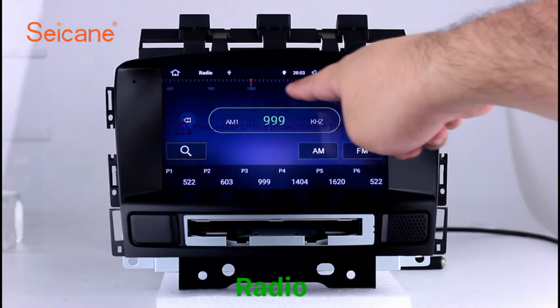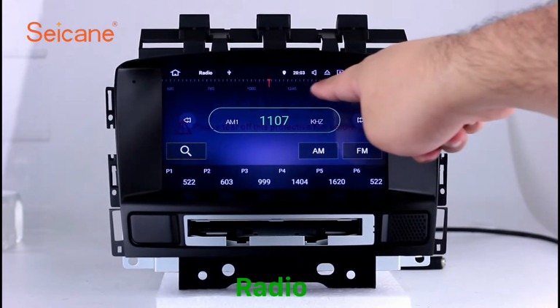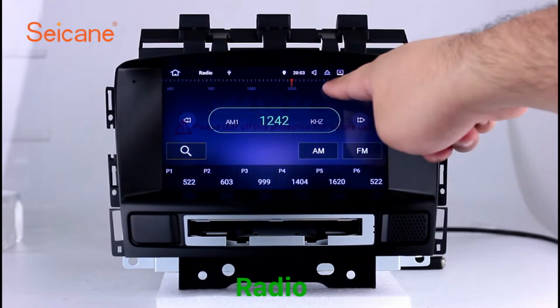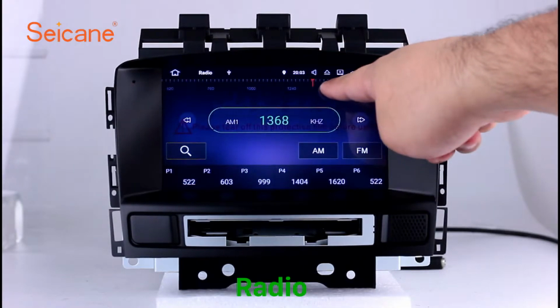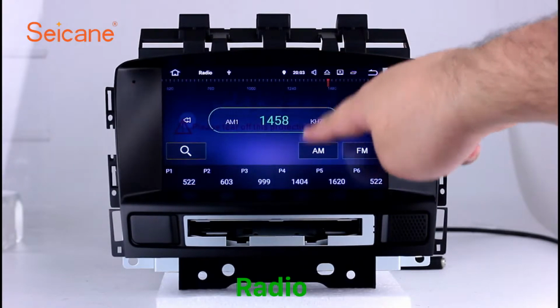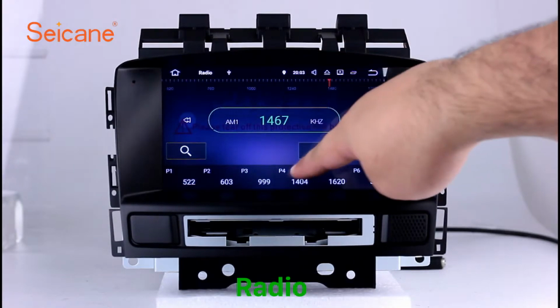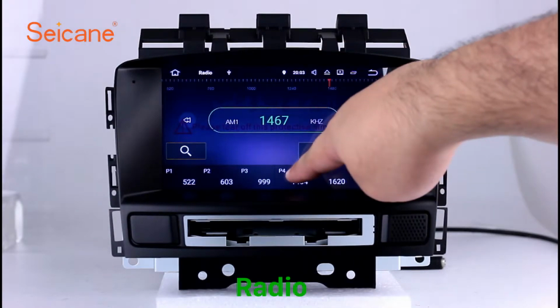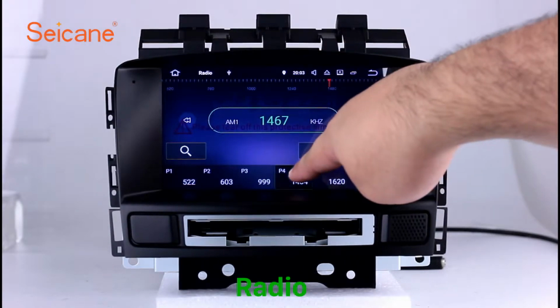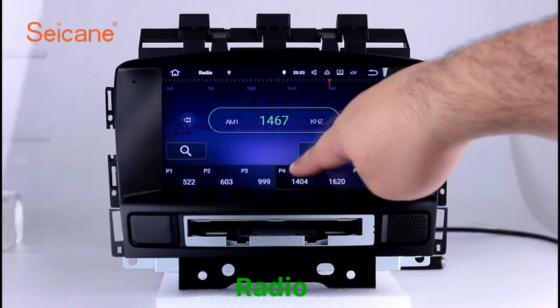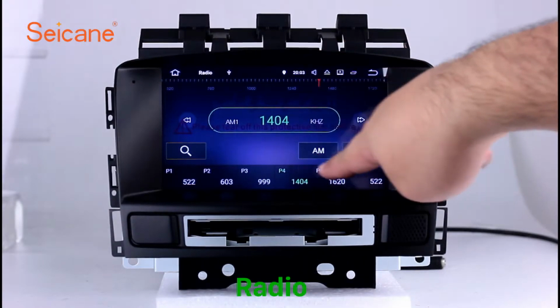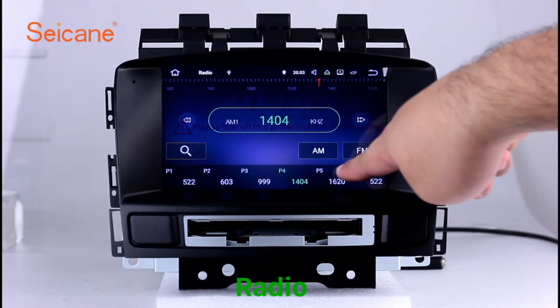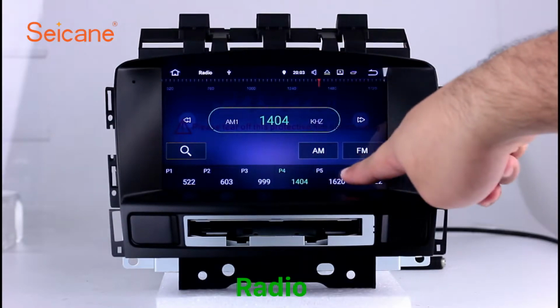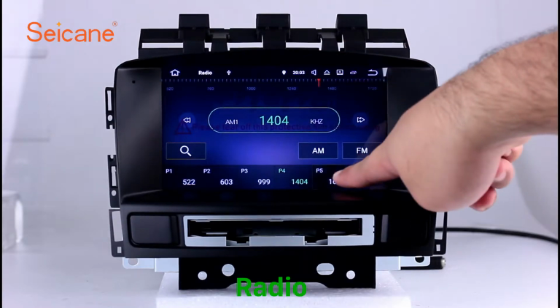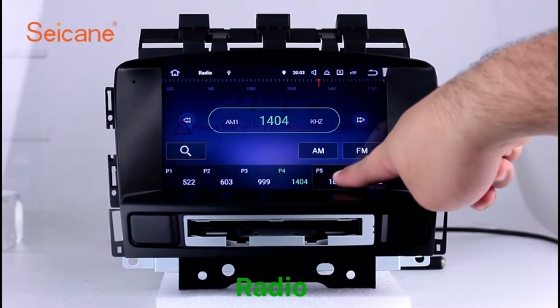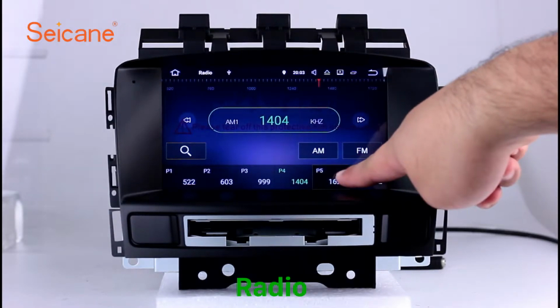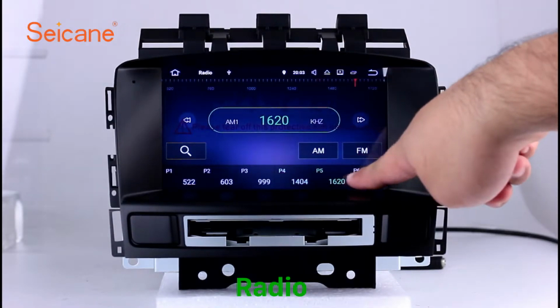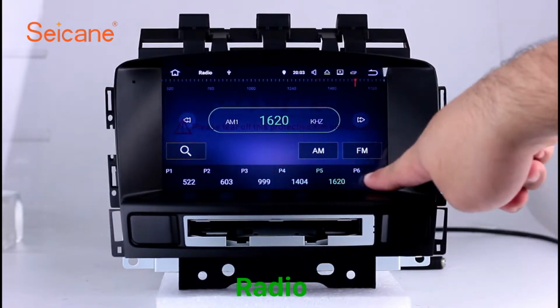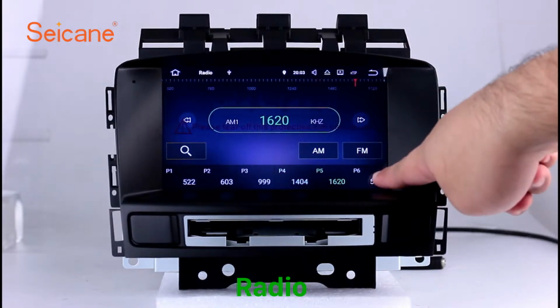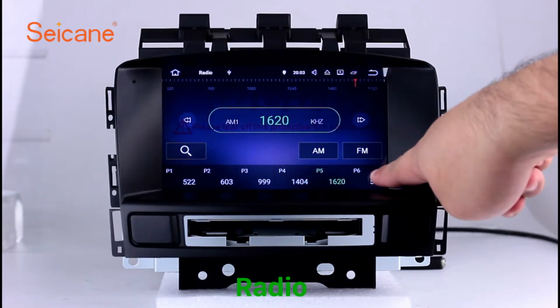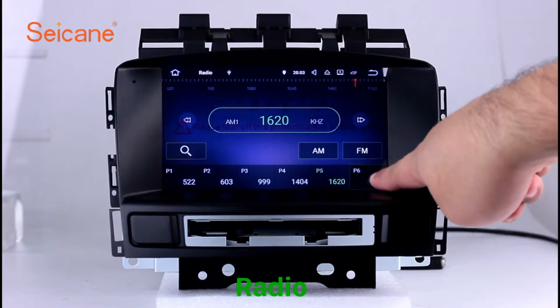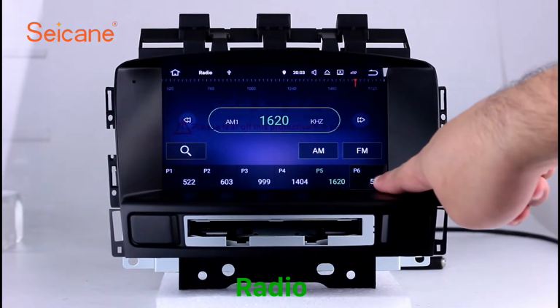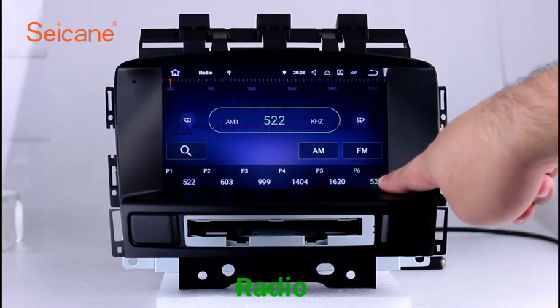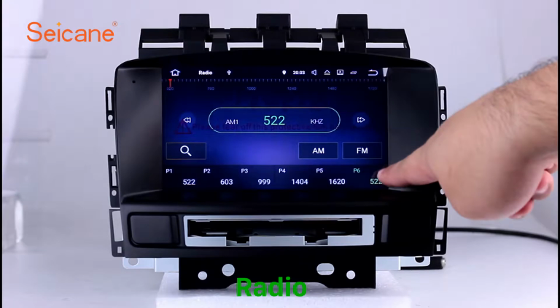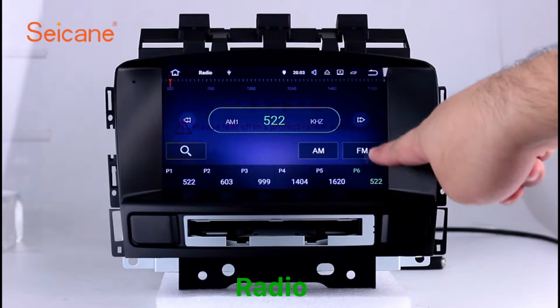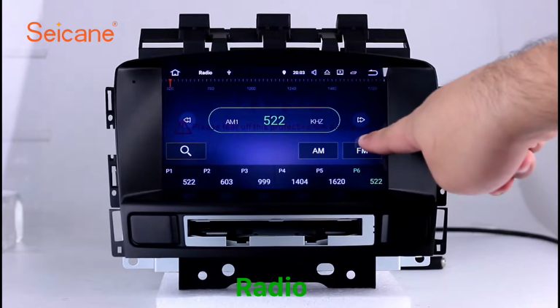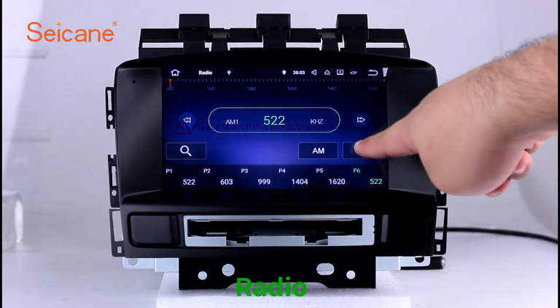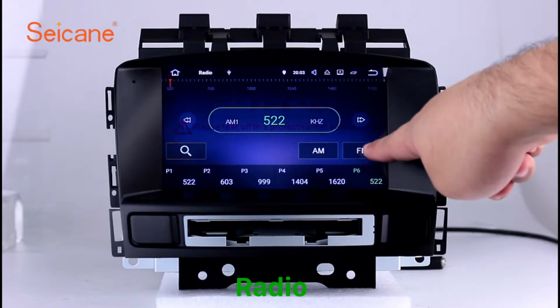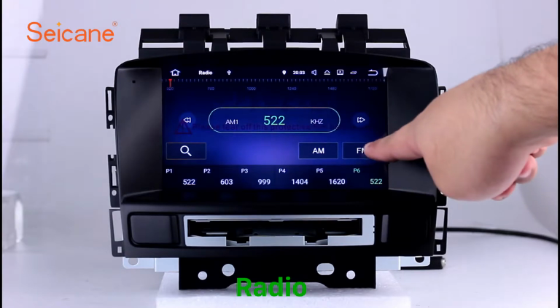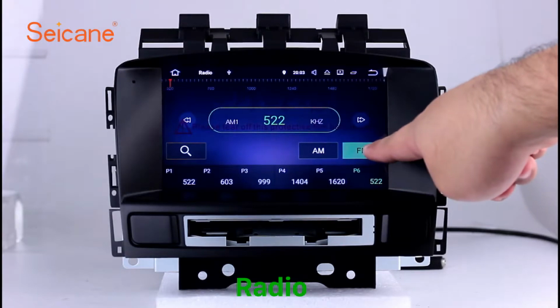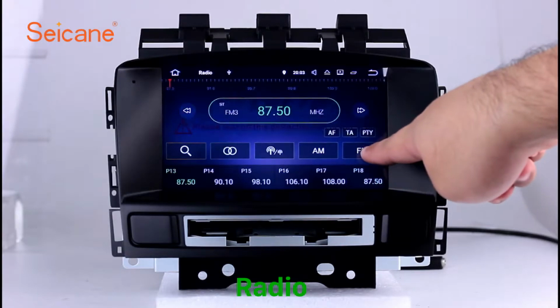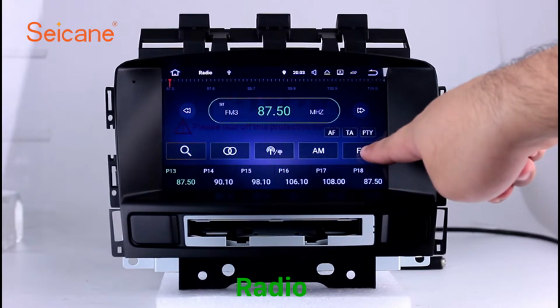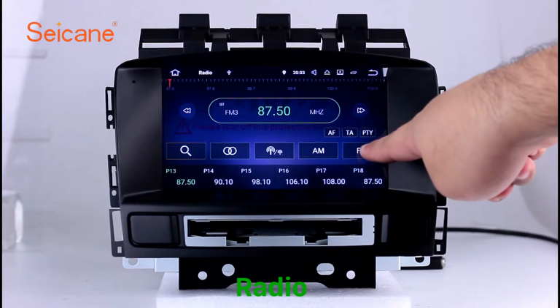You can shift radio to stereo status and listen to local favorite radio stations.